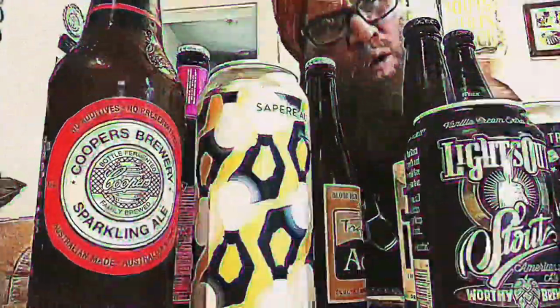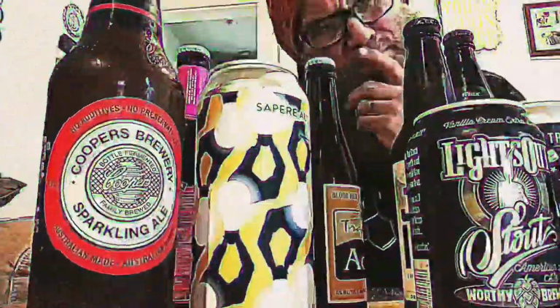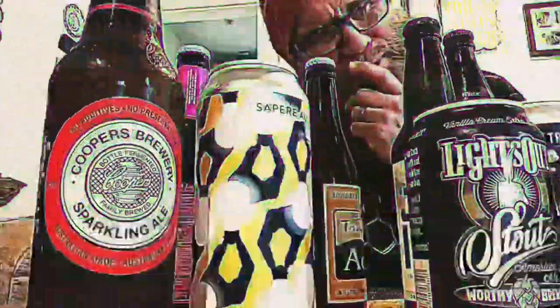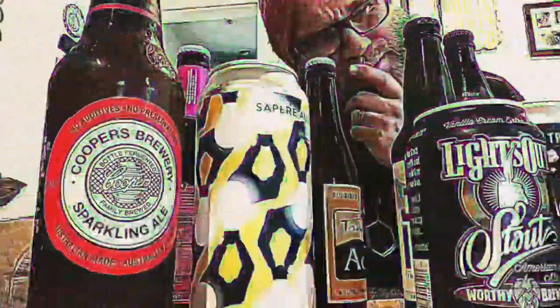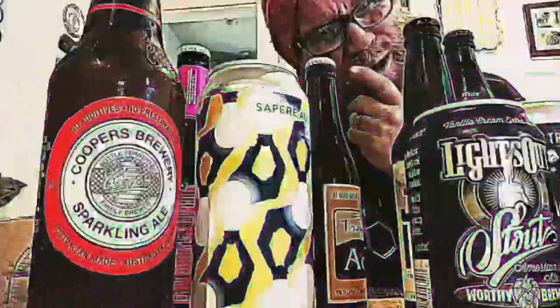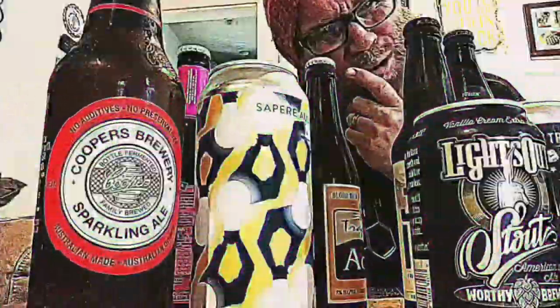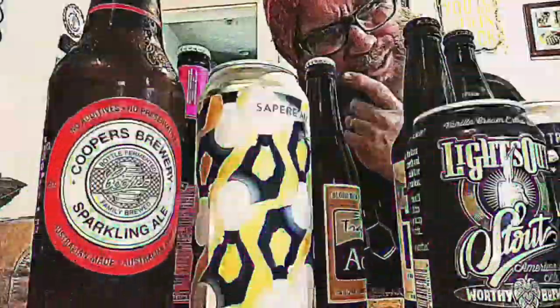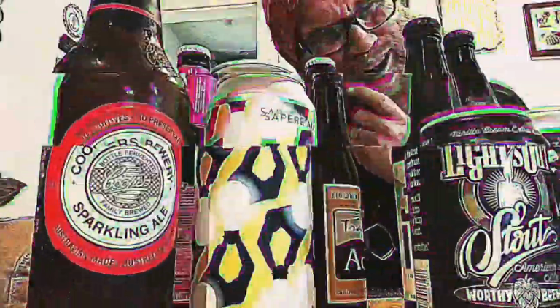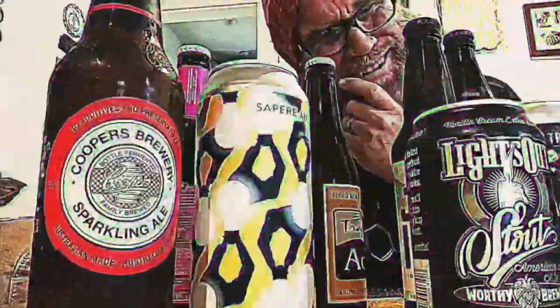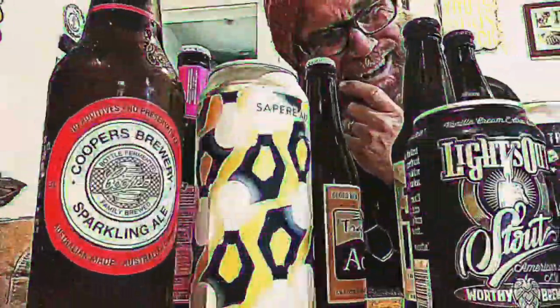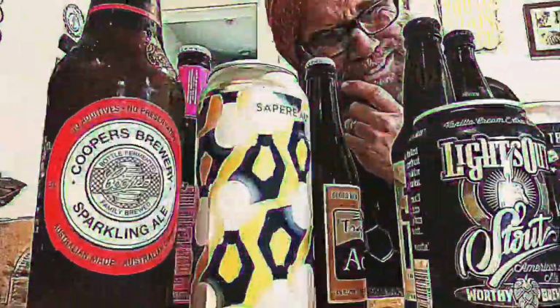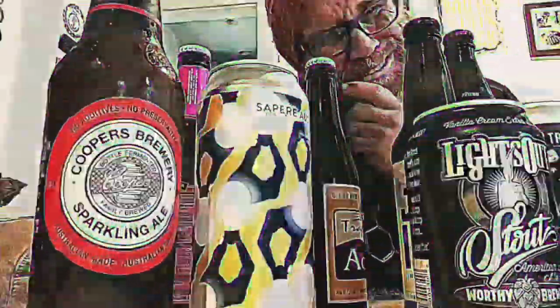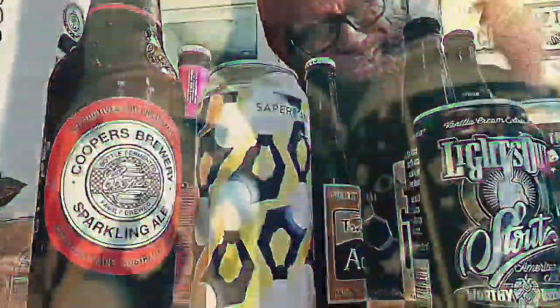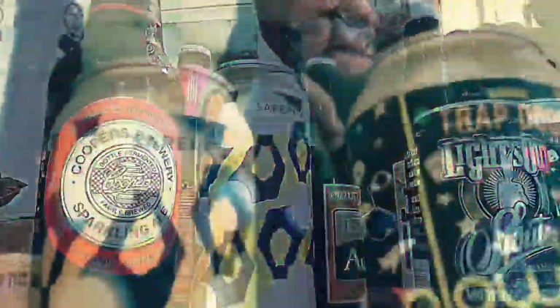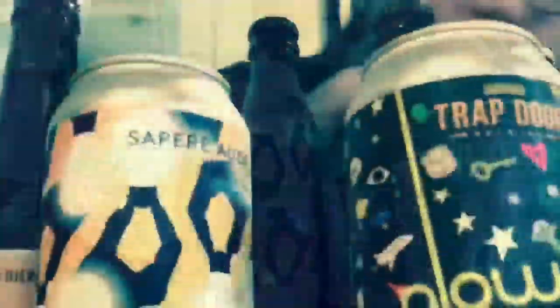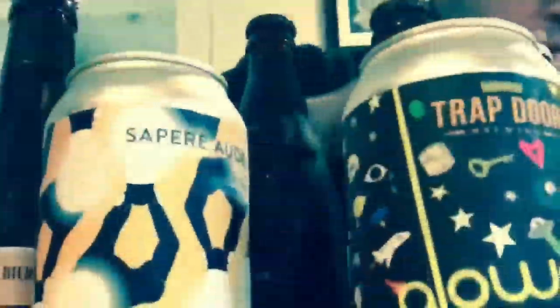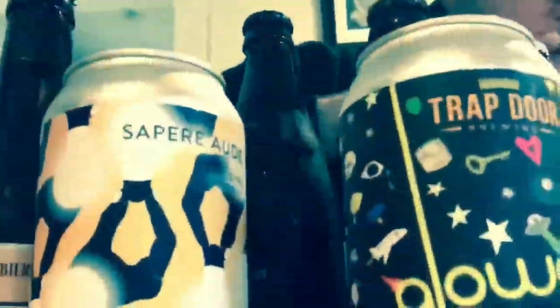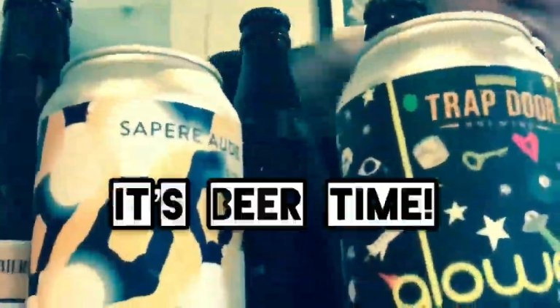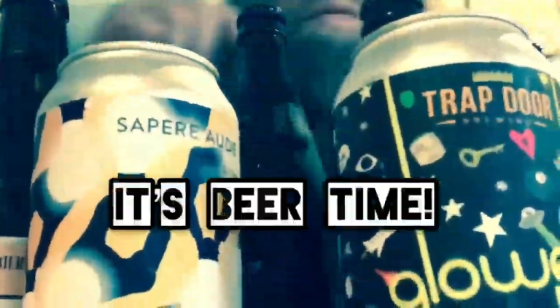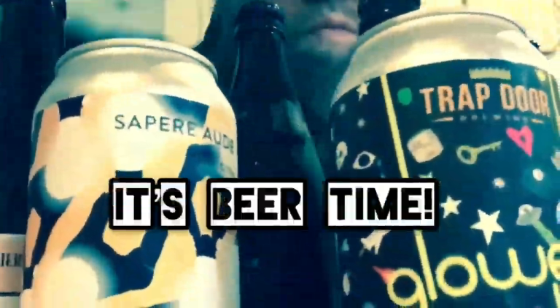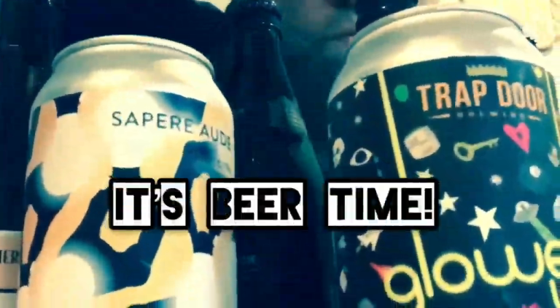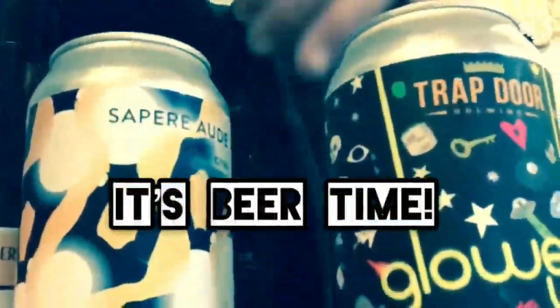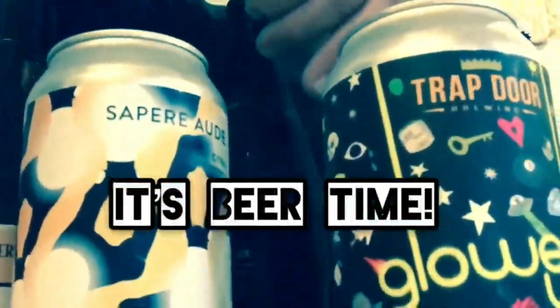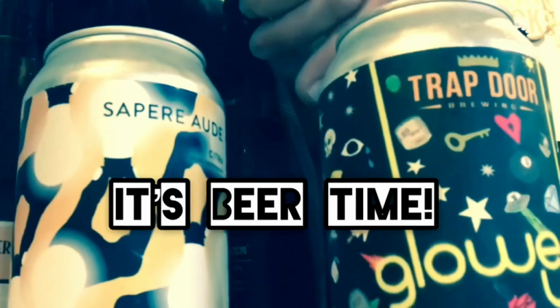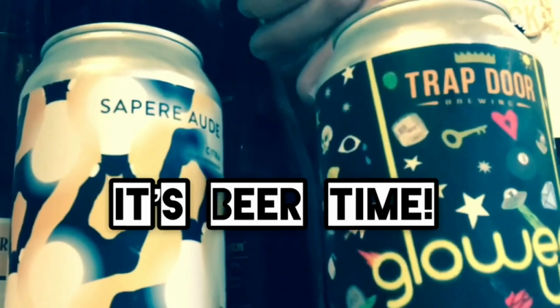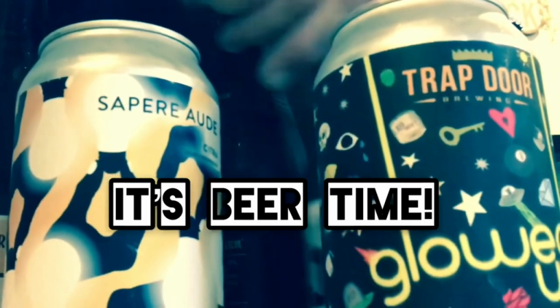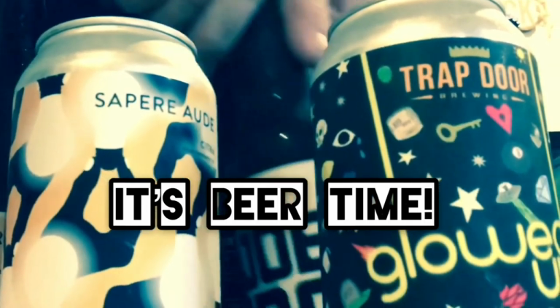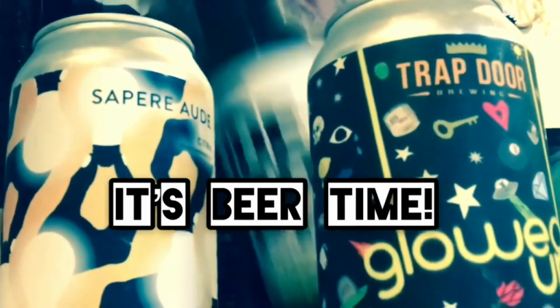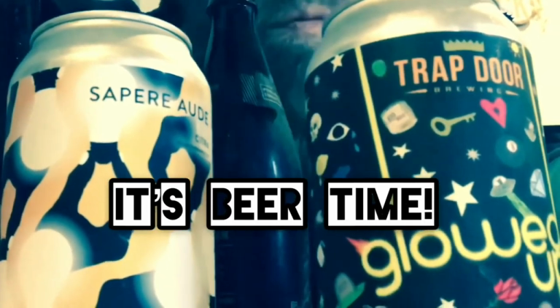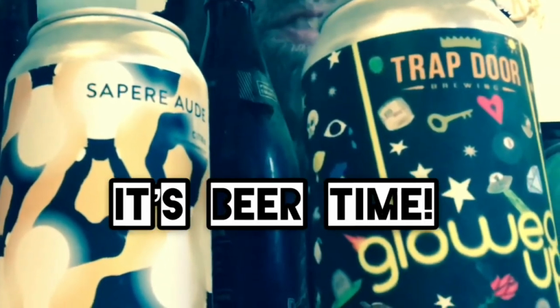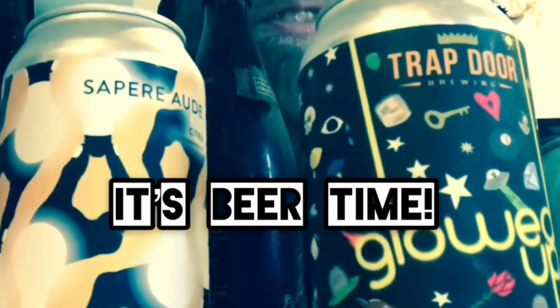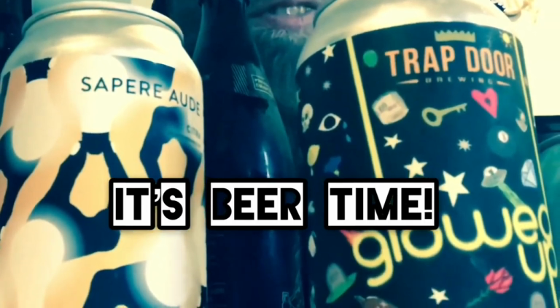What beer do I want to try next? Beer time — it's beer time with the Beer Man!